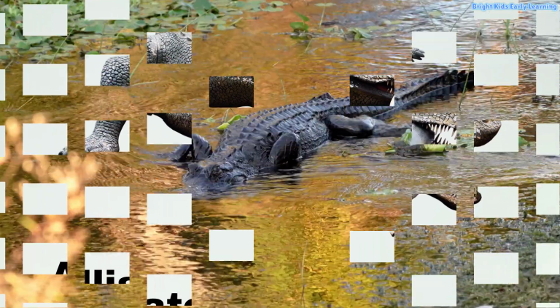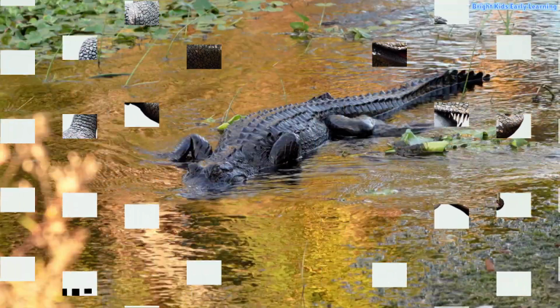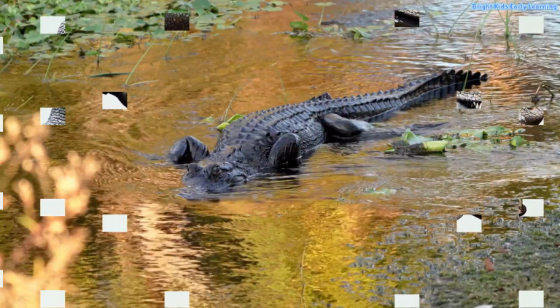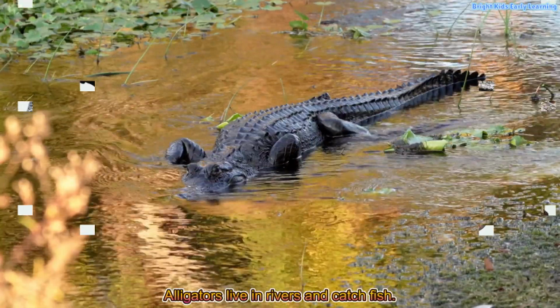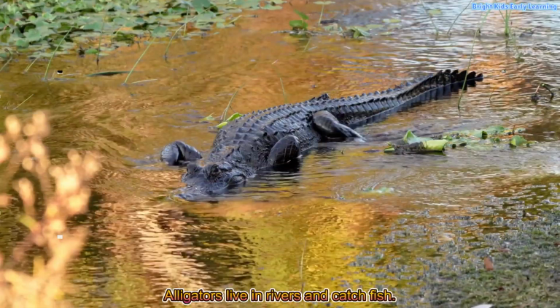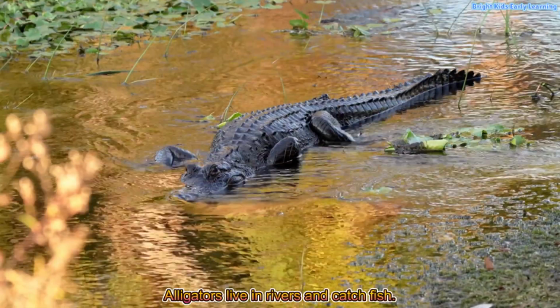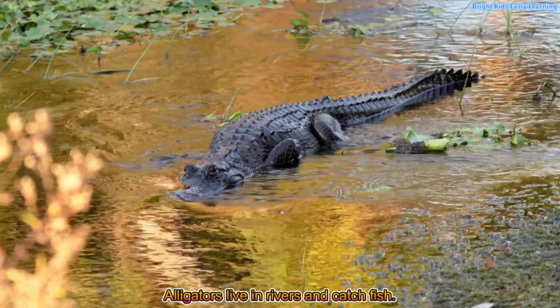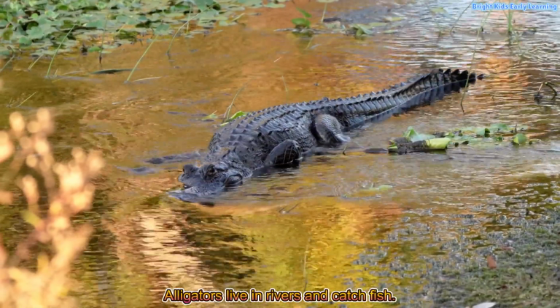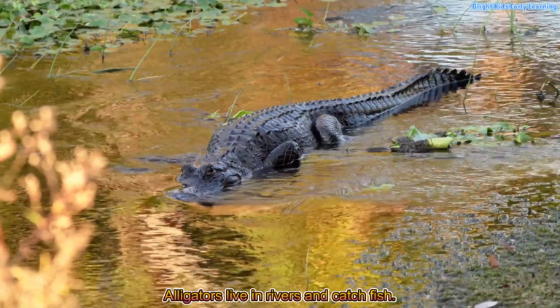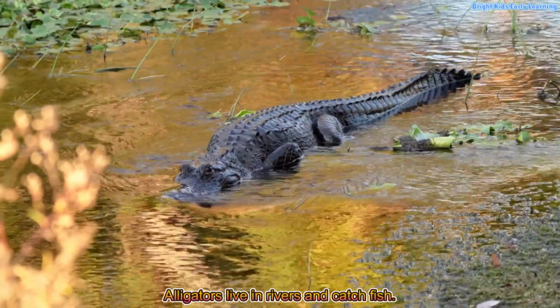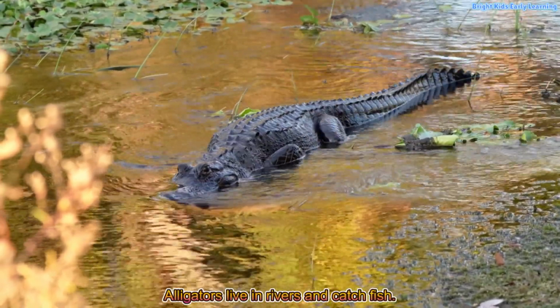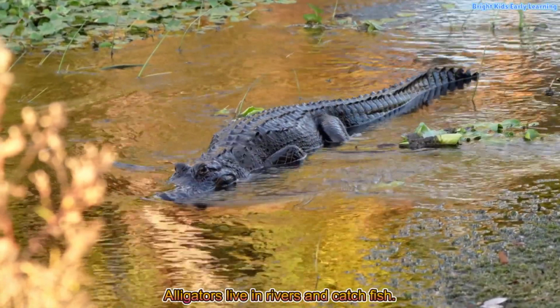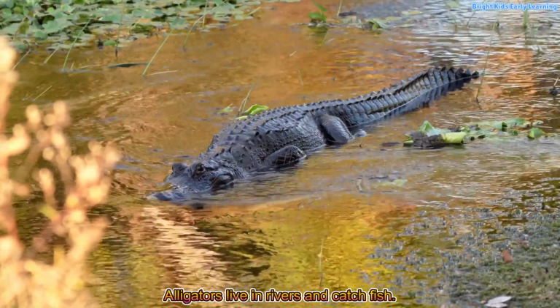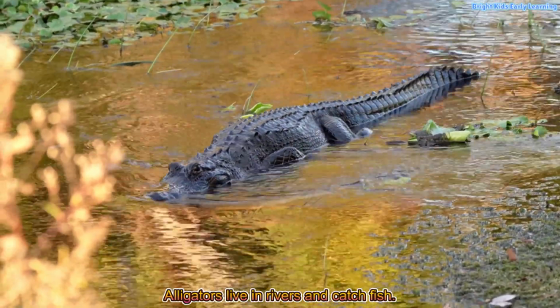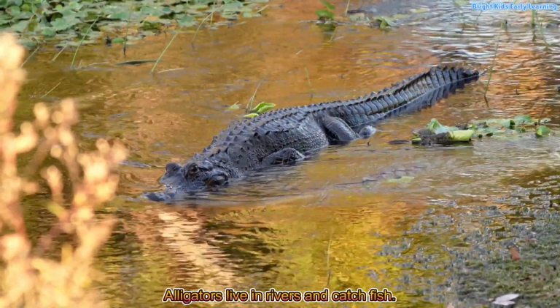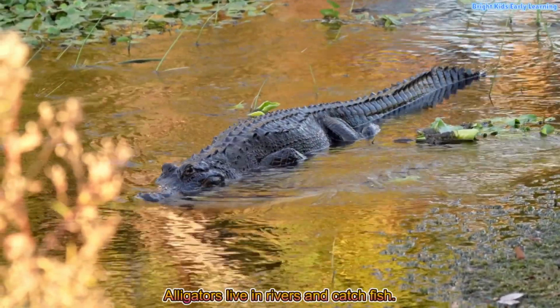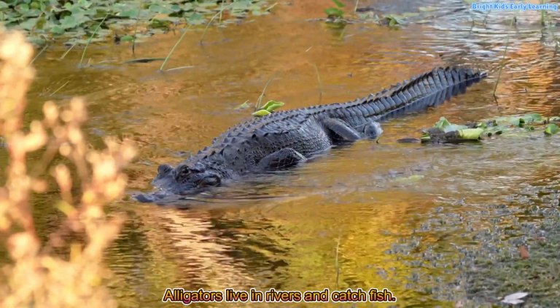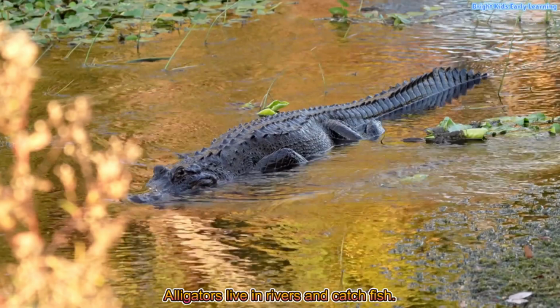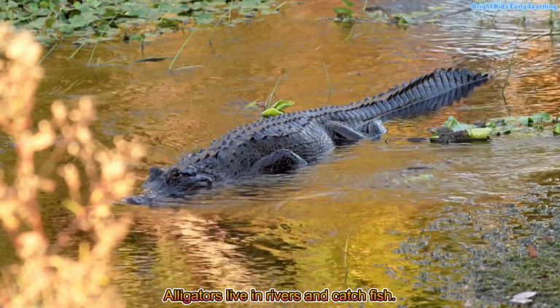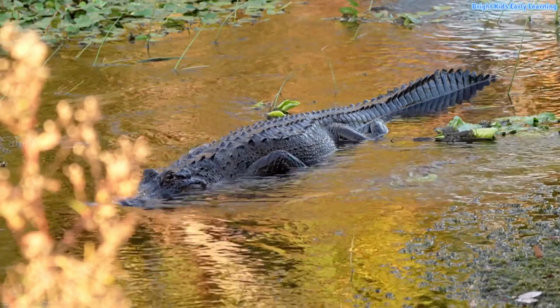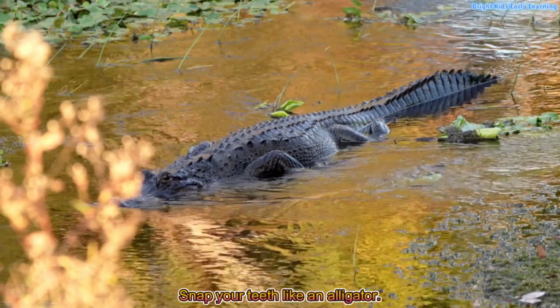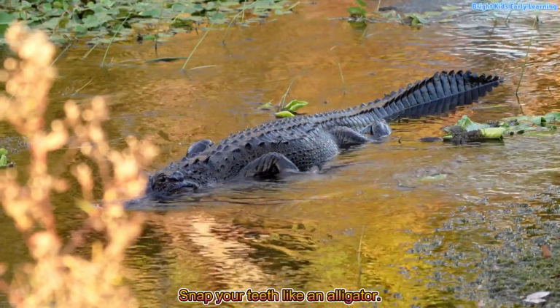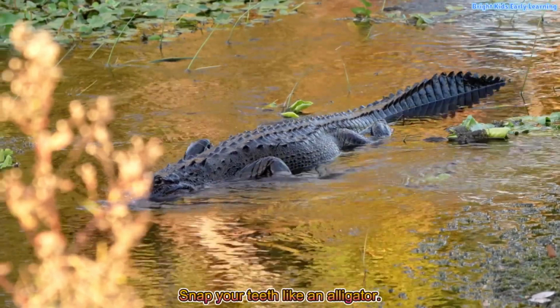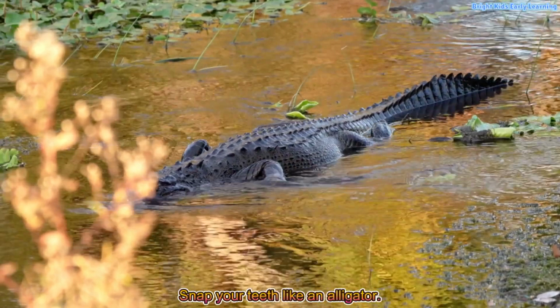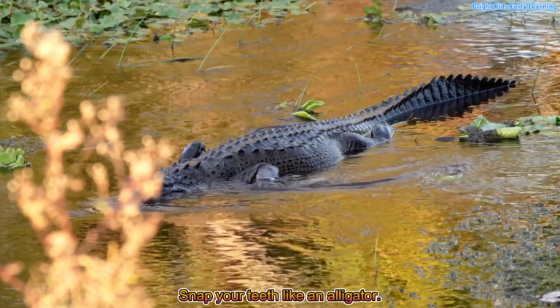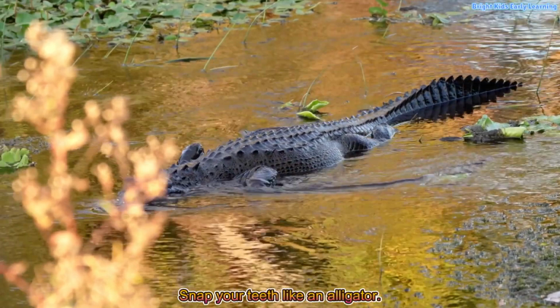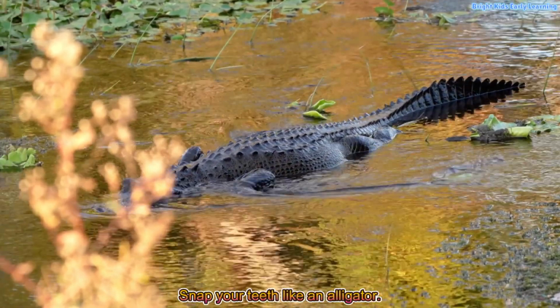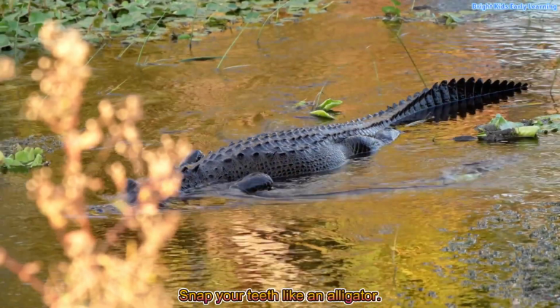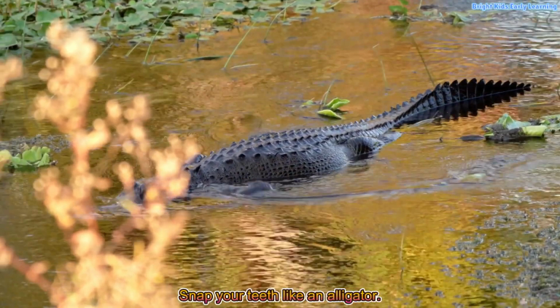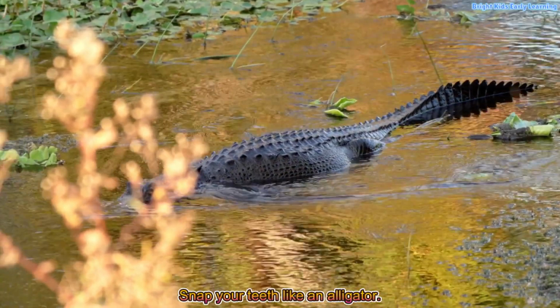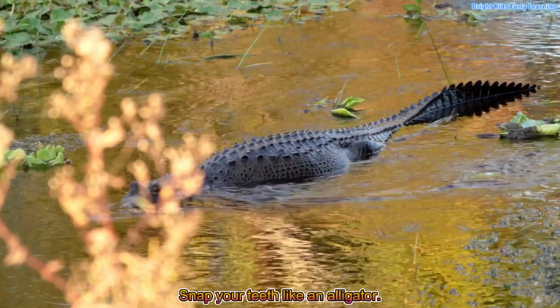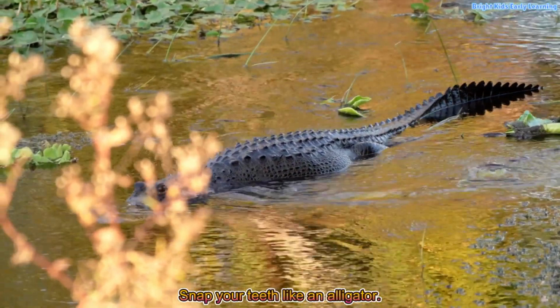Alligators live in rivers and catch fish. Snap your teeth like an alligator.